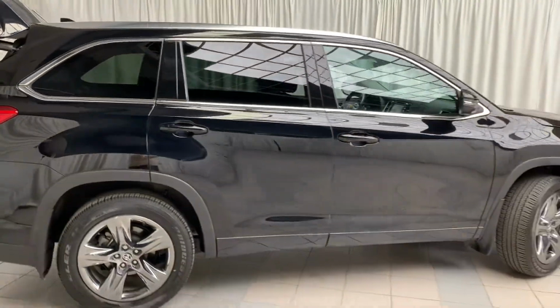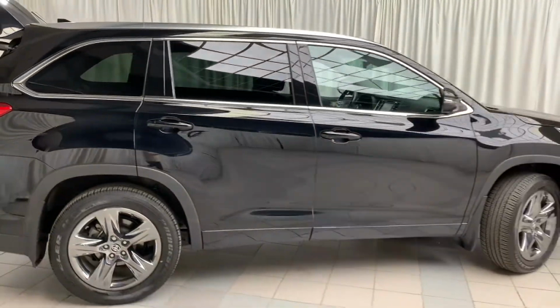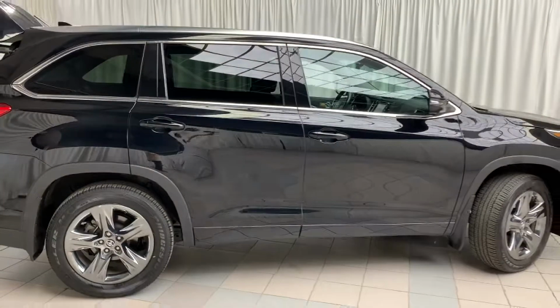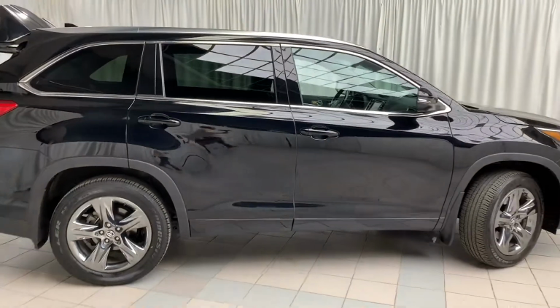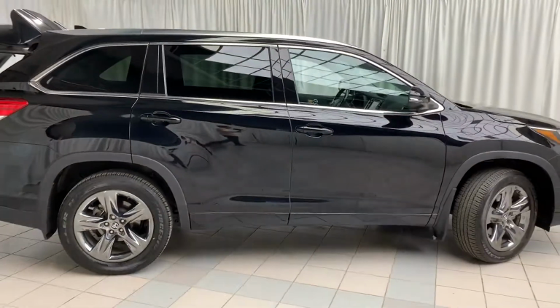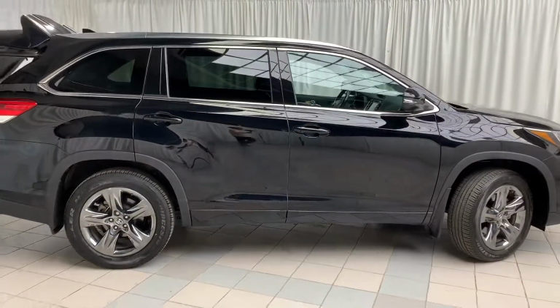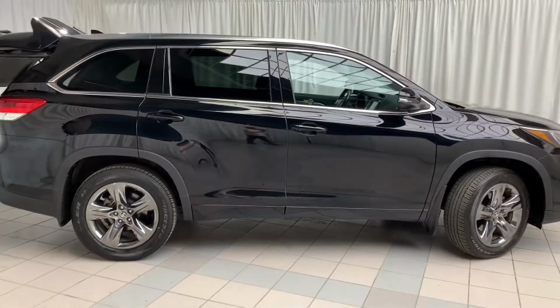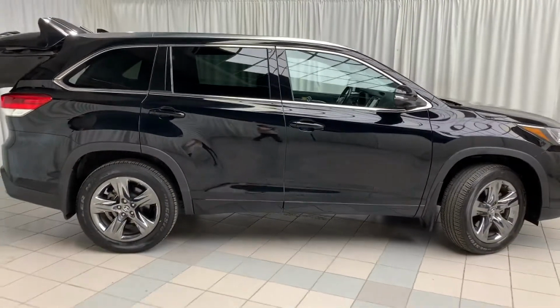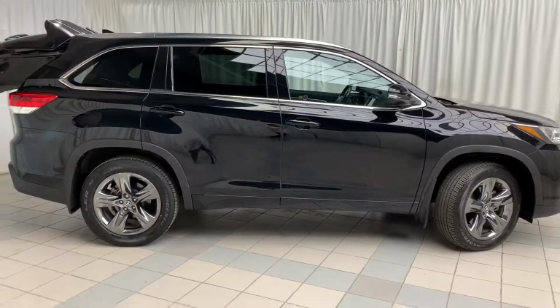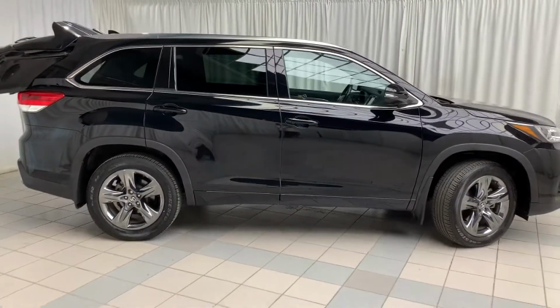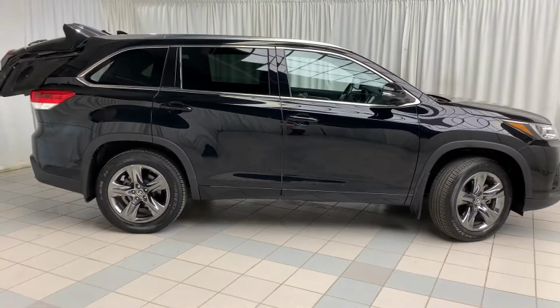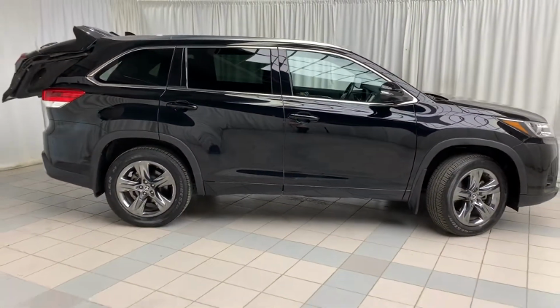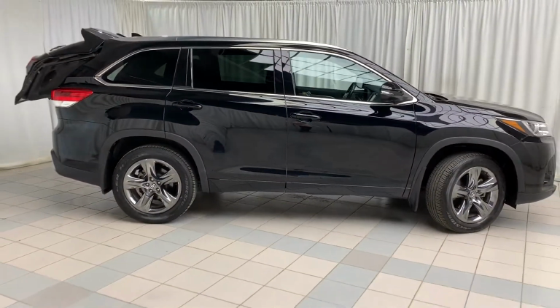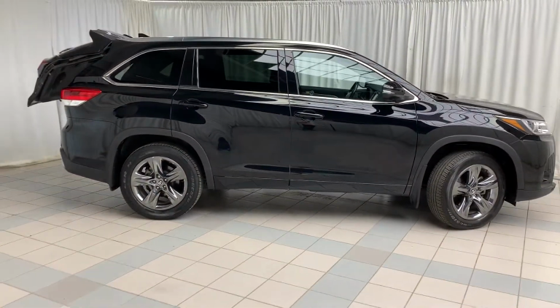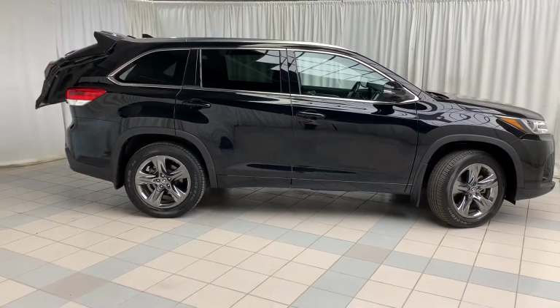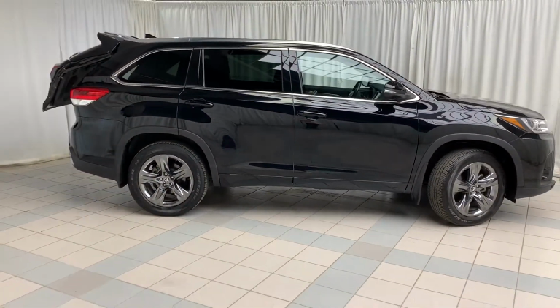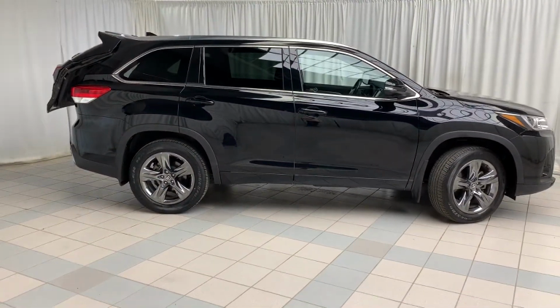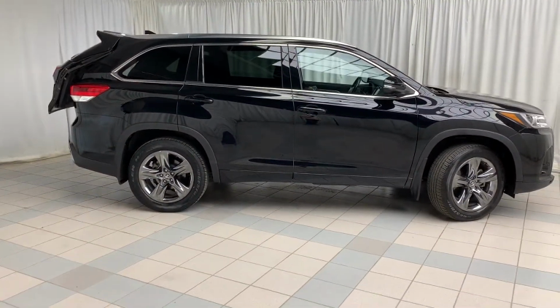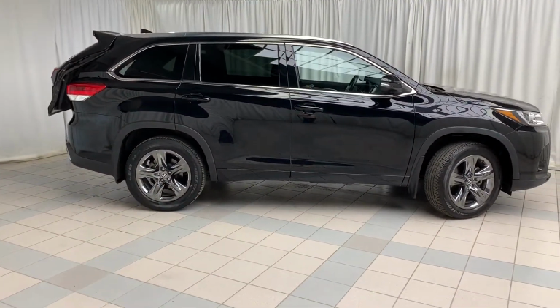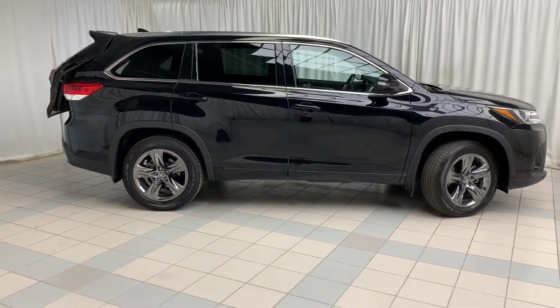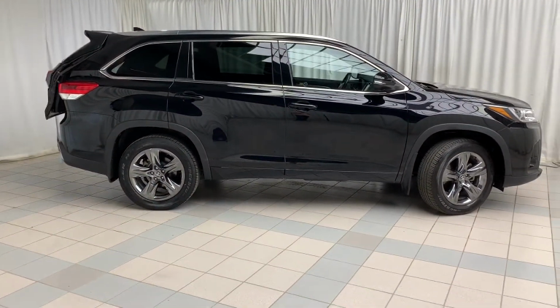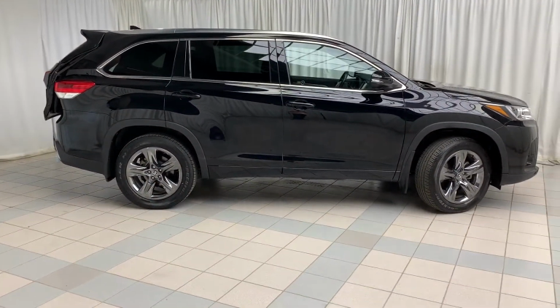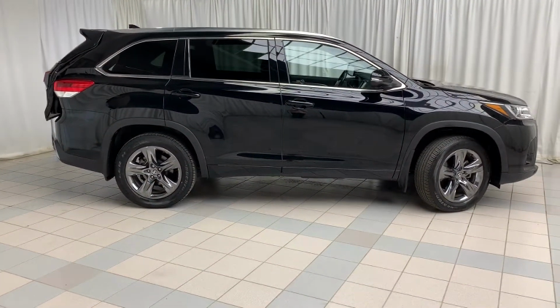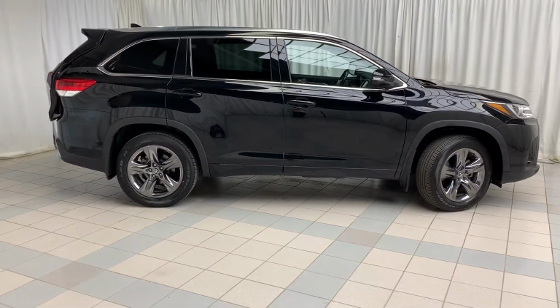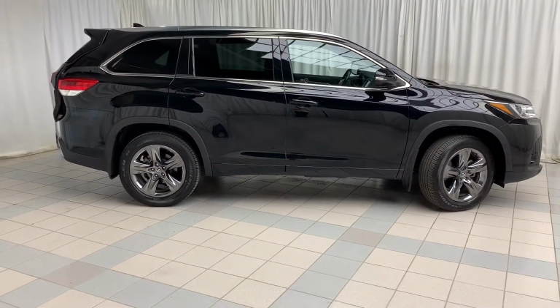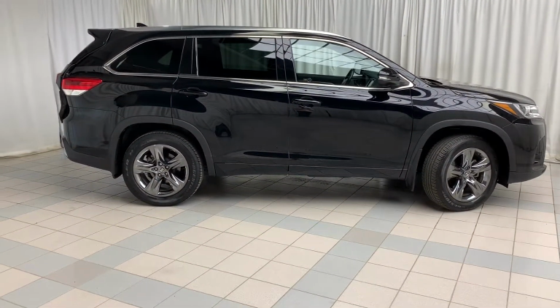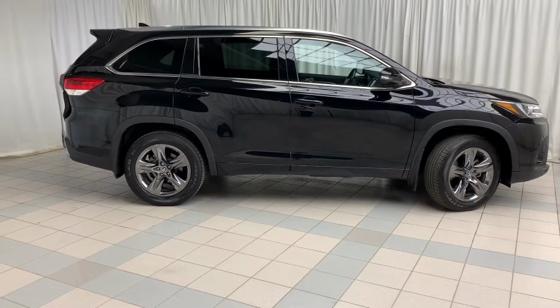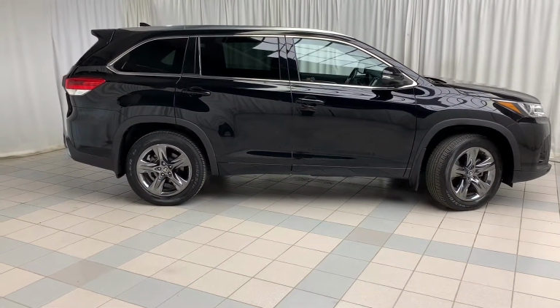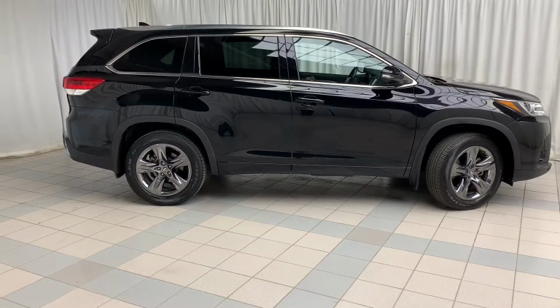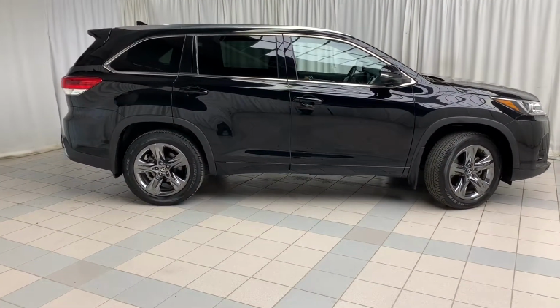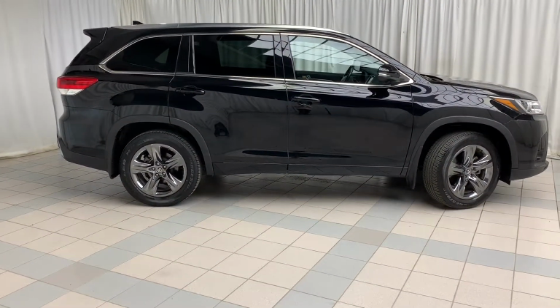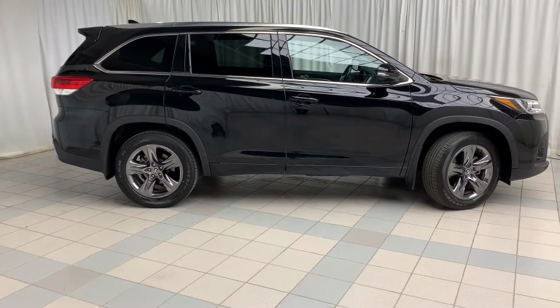There you have it, the 2018 Highlander Limited. To book a test drive, click, call, or come on down to Scarborough Toyota.